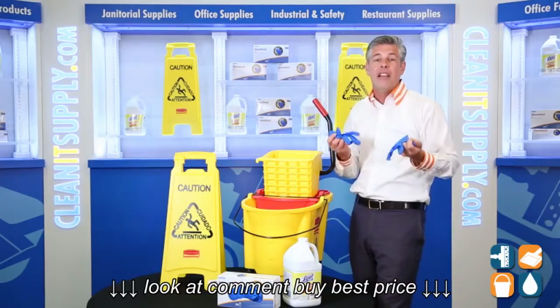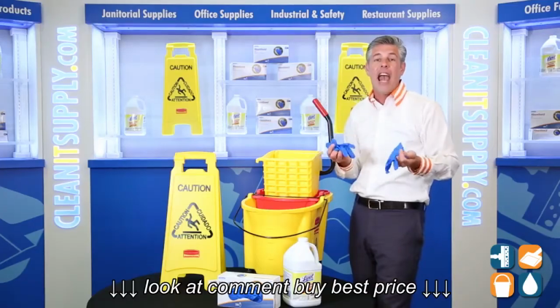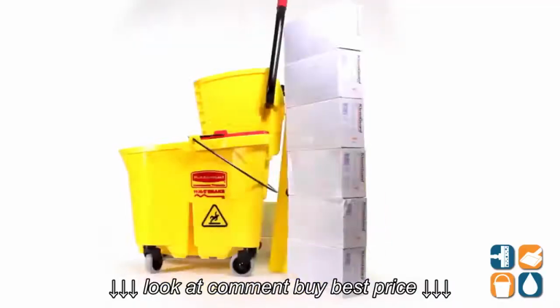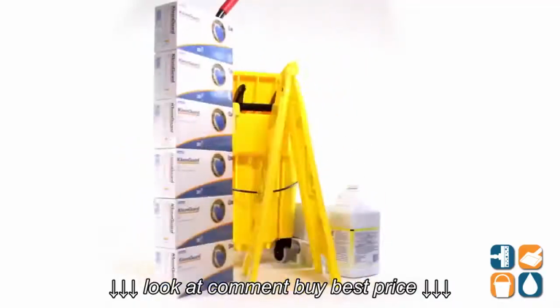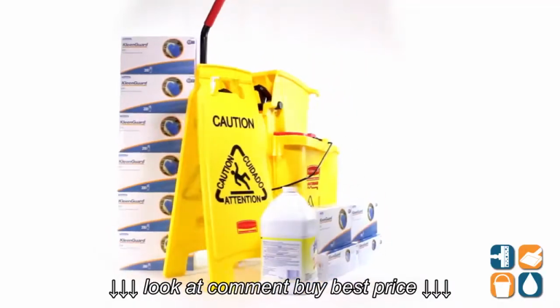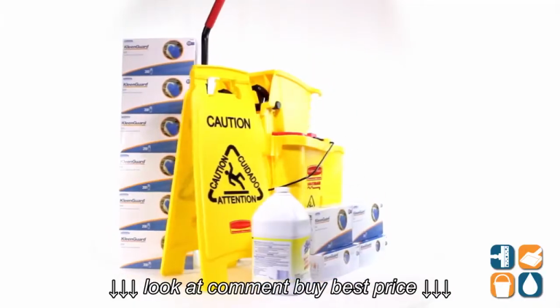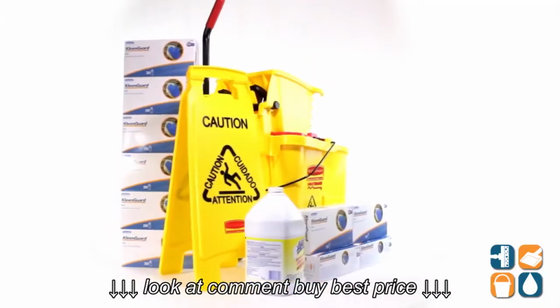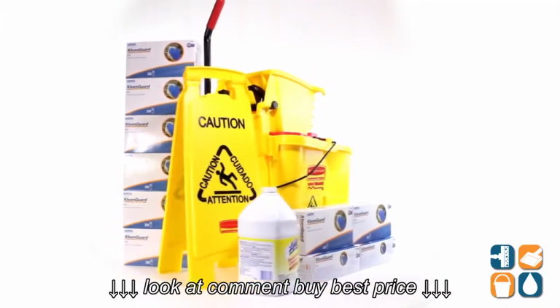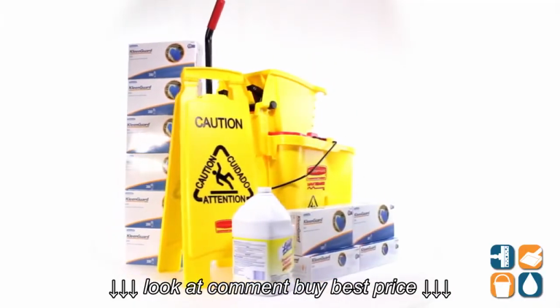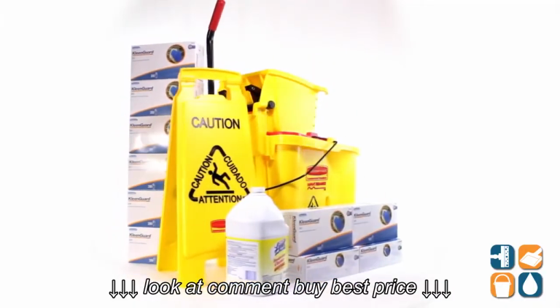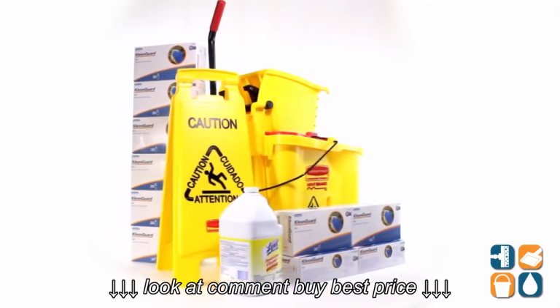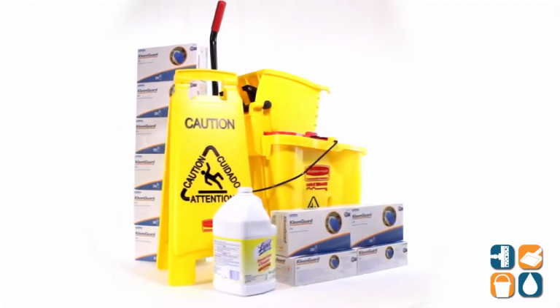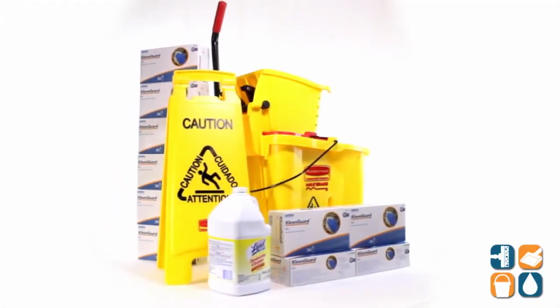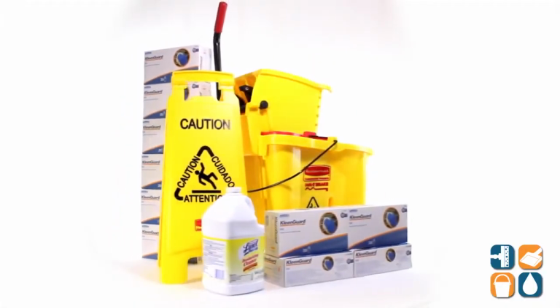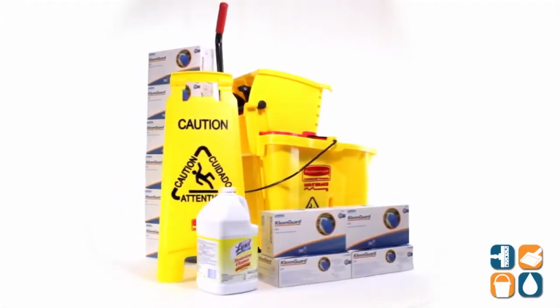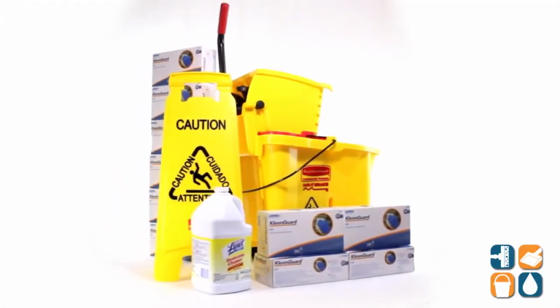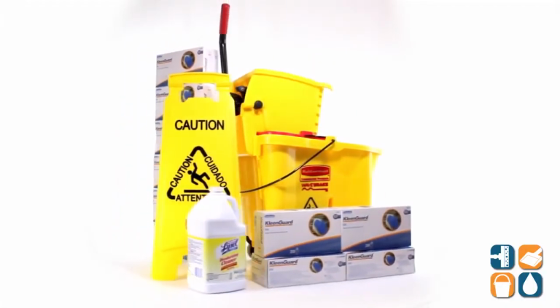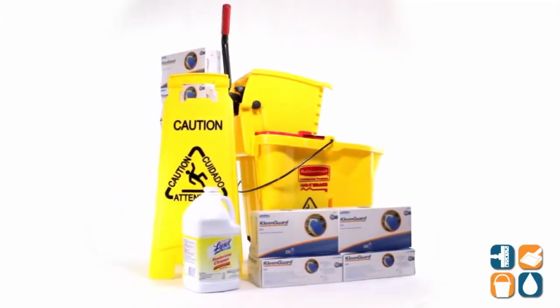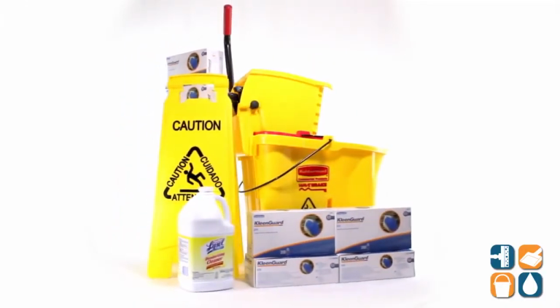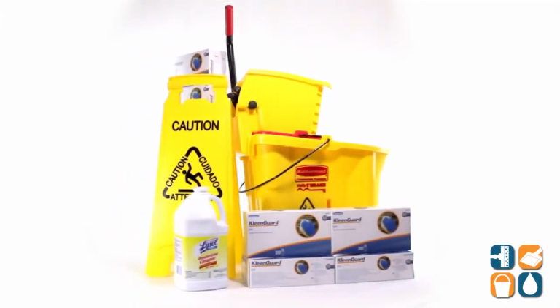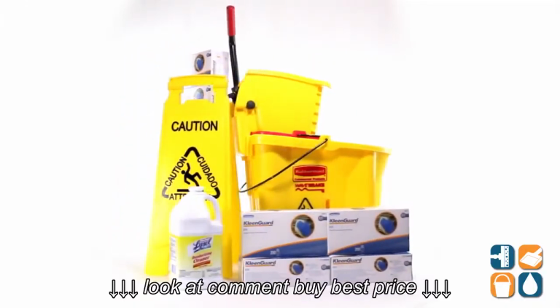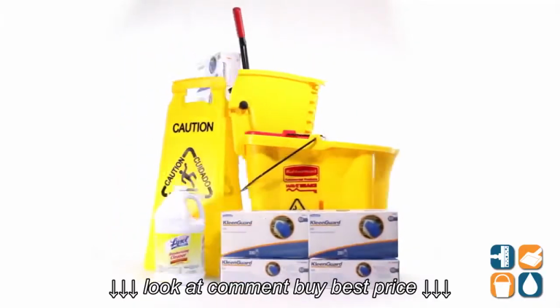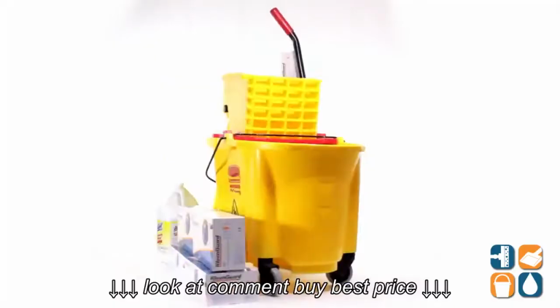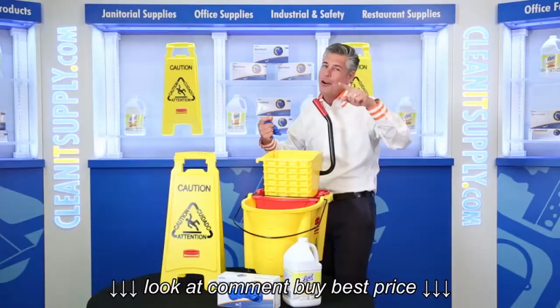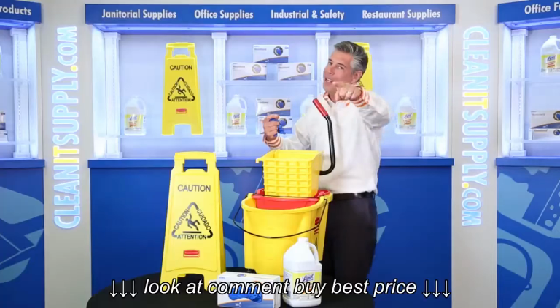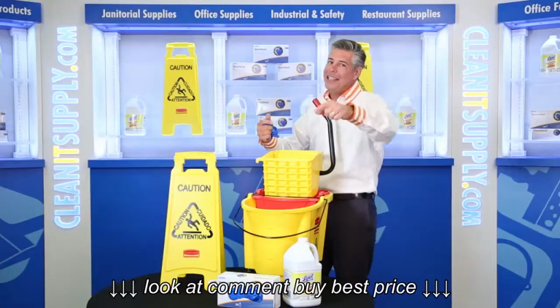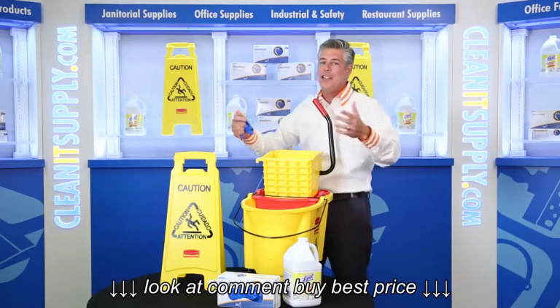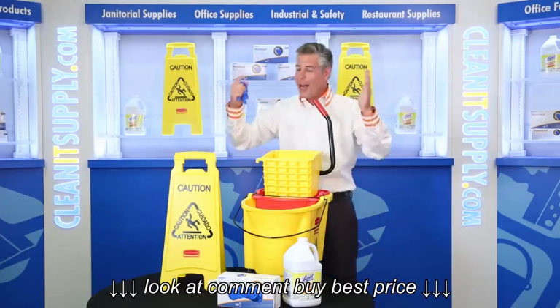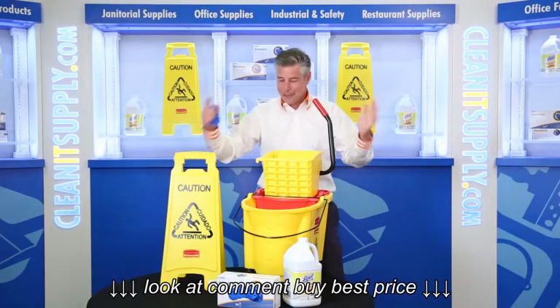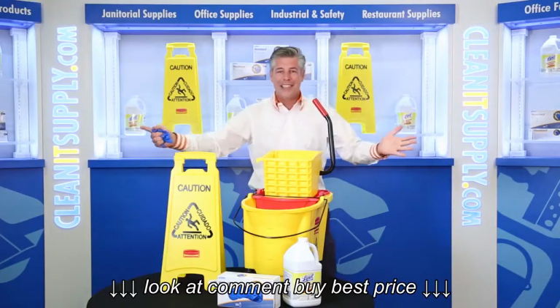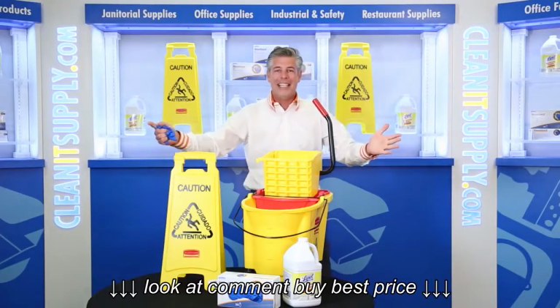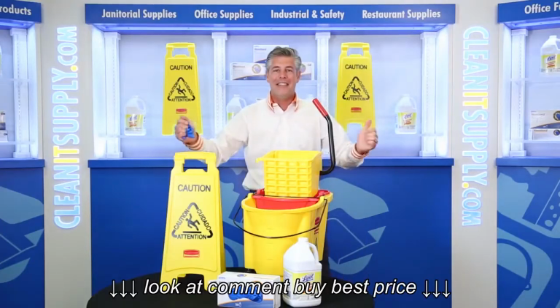There you have it — that is the CleanItSupply.com Complete Floor Cleaning Kit. Don't forget, subscribe below and get in the know with Danny D. You're watching CleanIt TV.